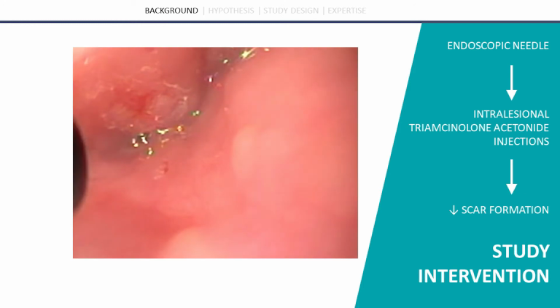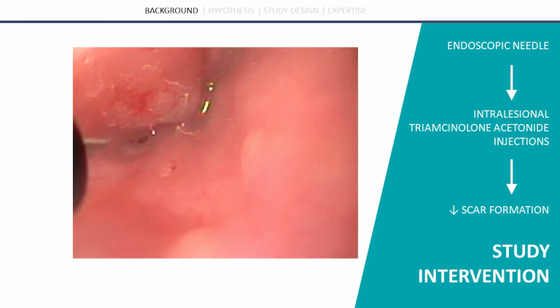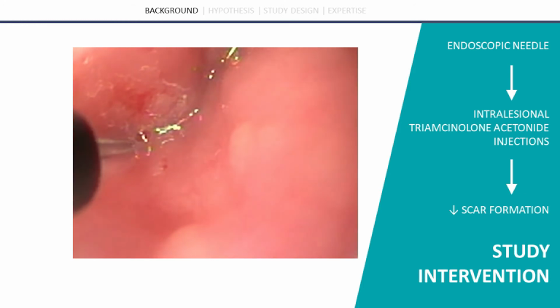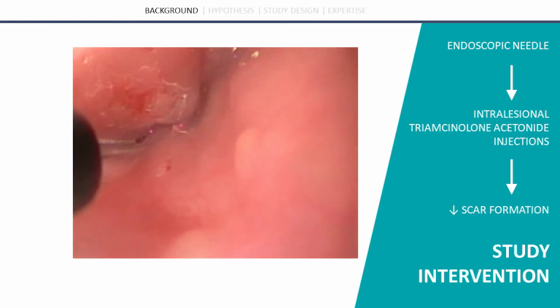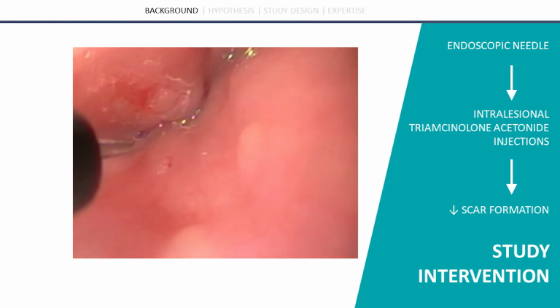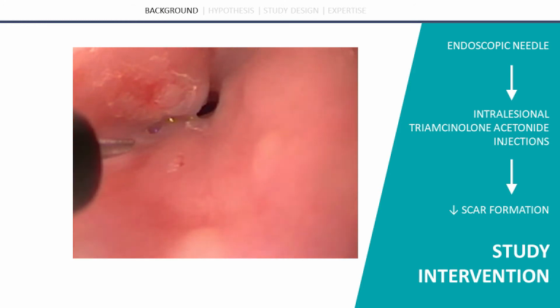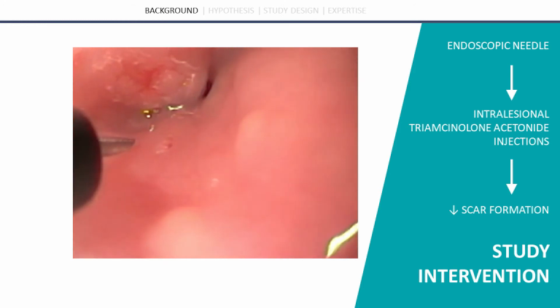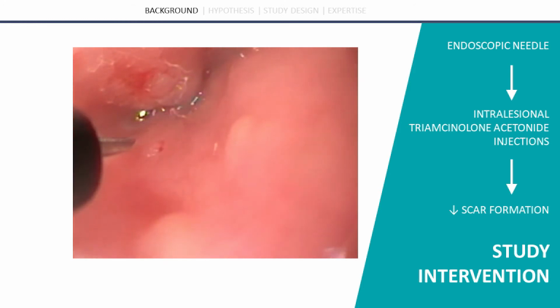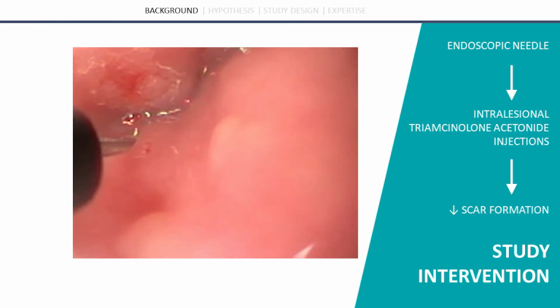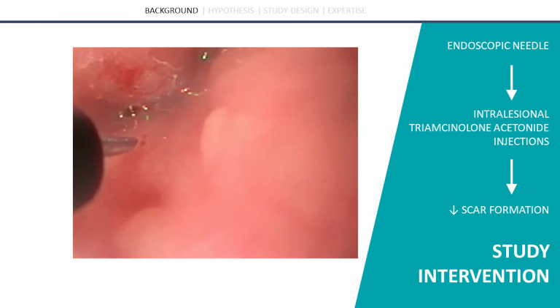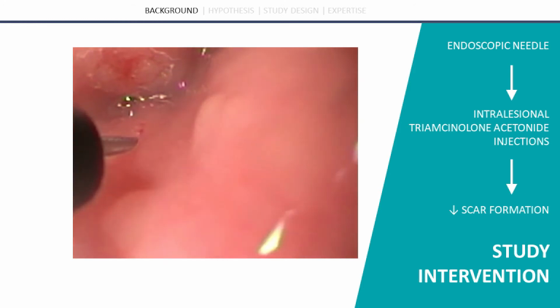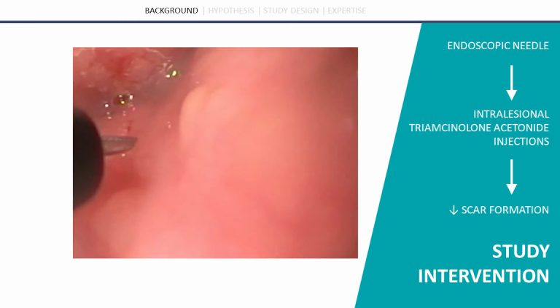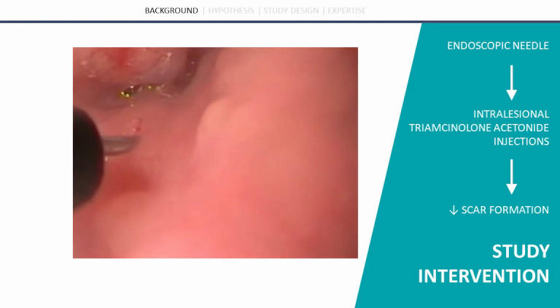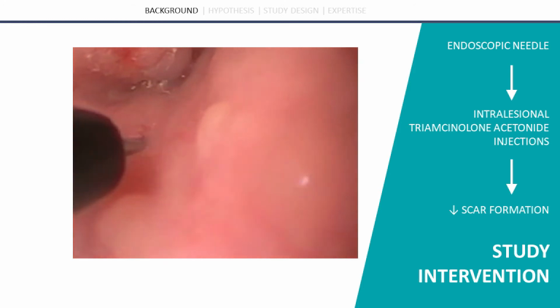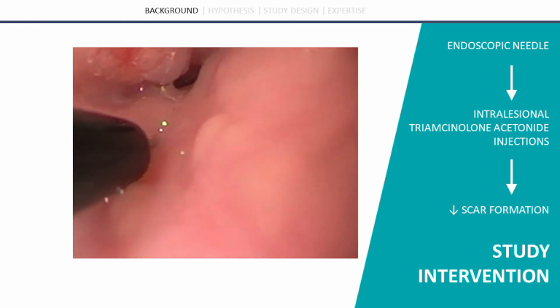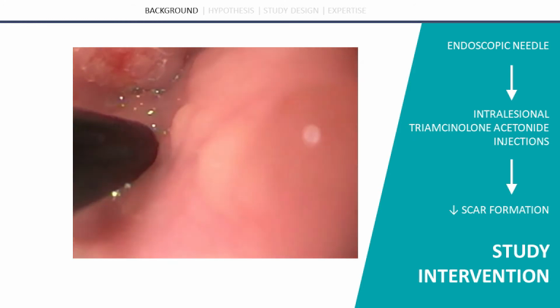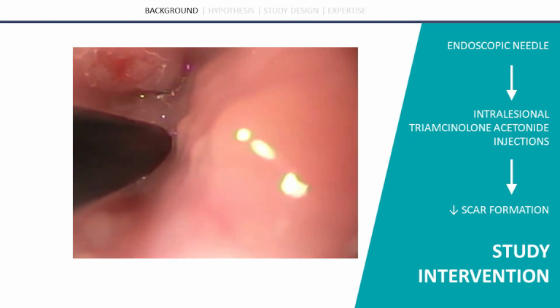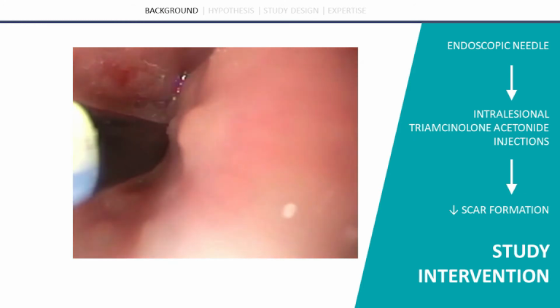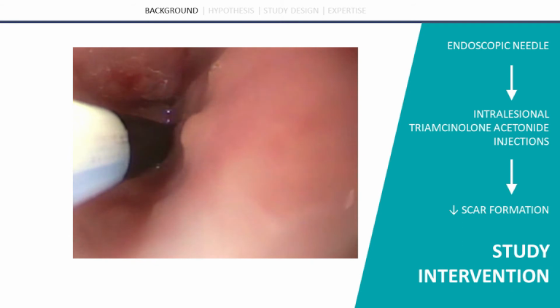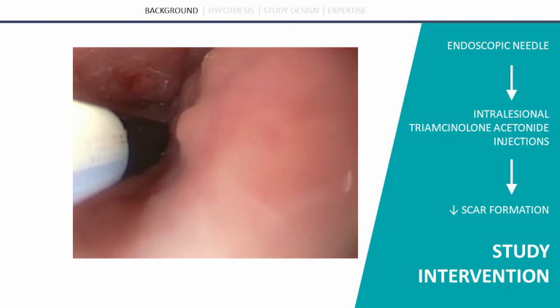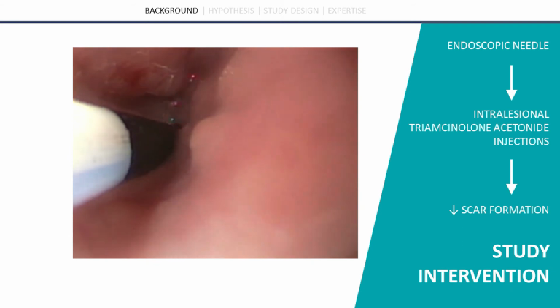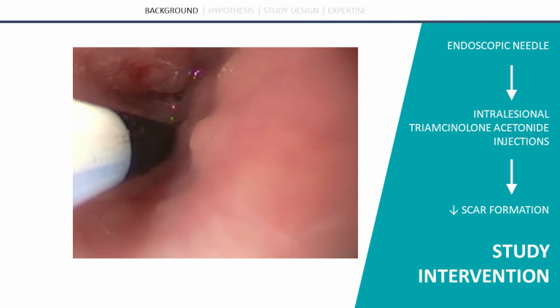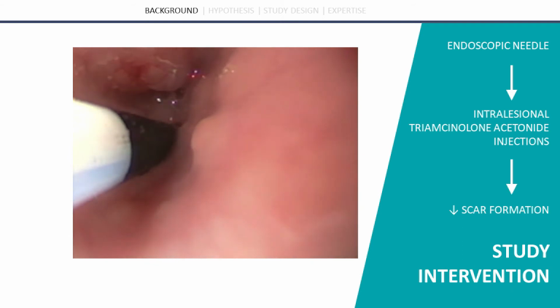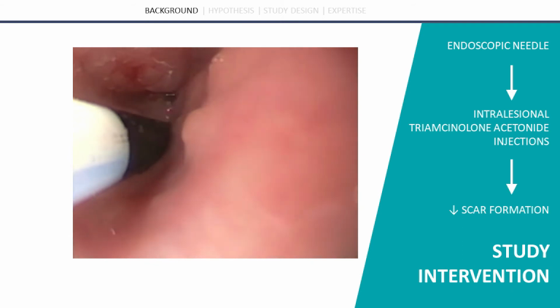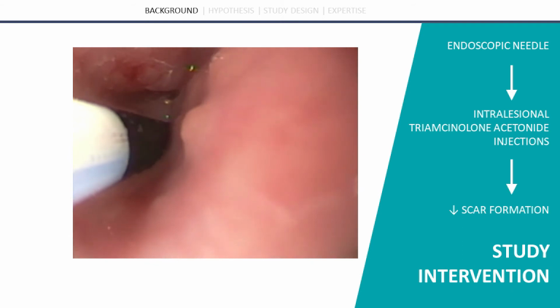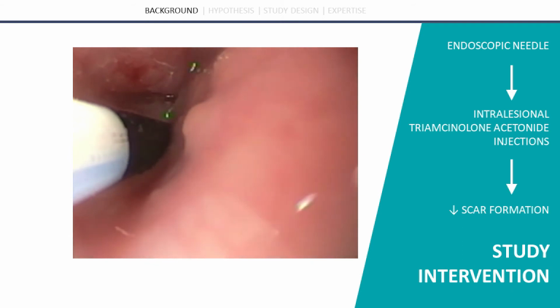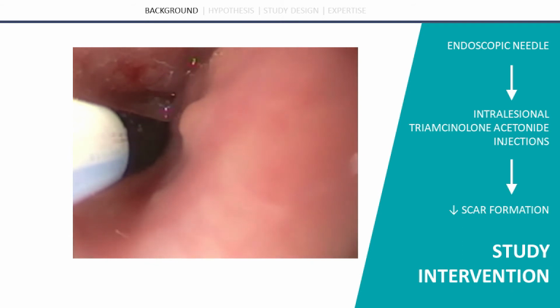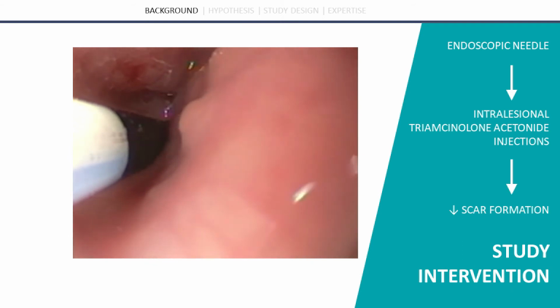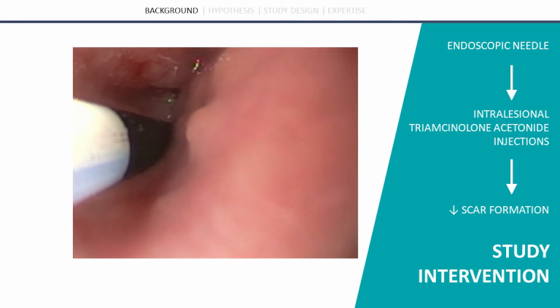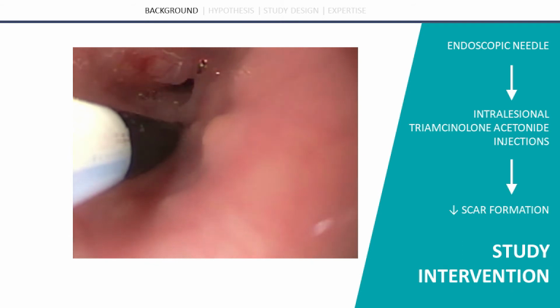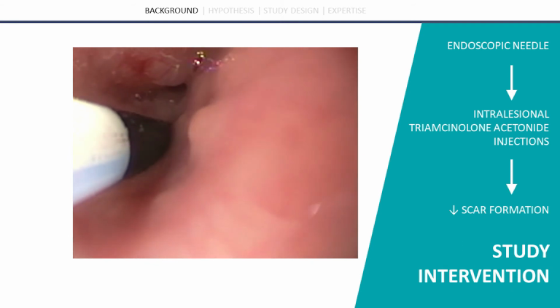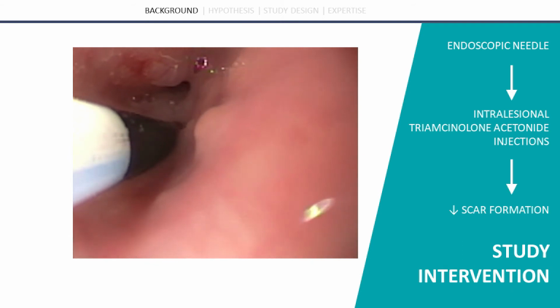This video shows an endoscopic injection of an esophageal stricture. Each of the four quadrants of the stricture will be injected like this.